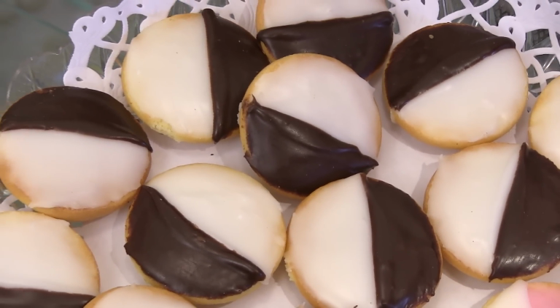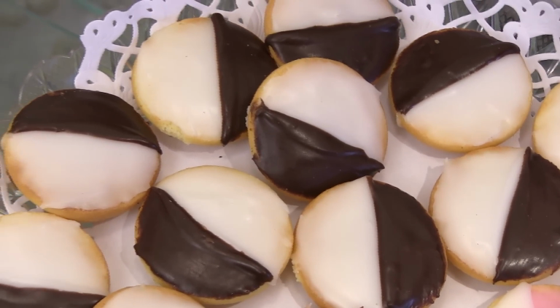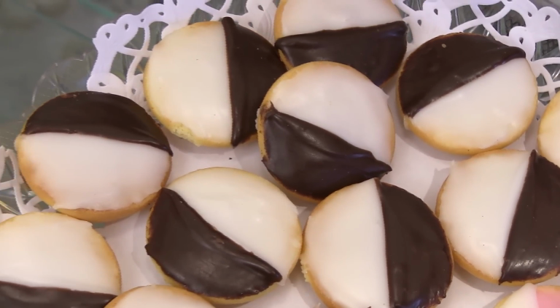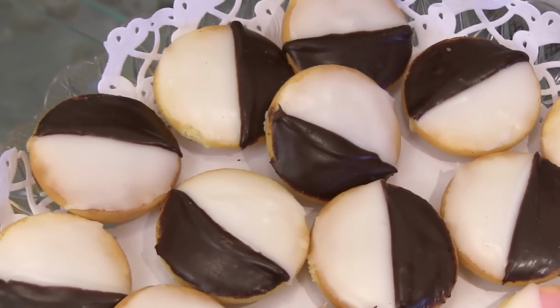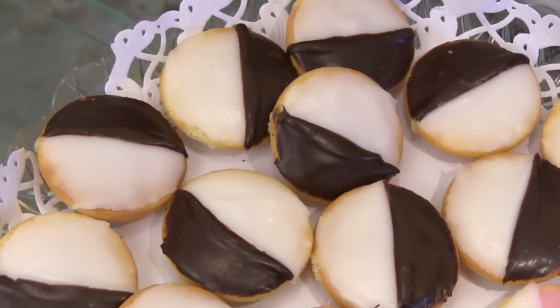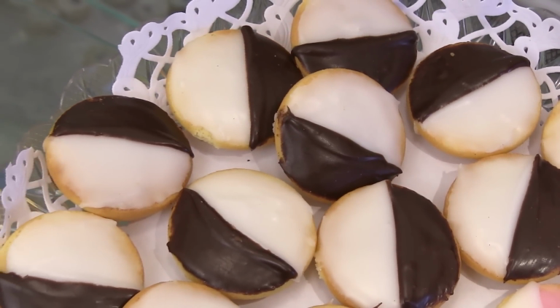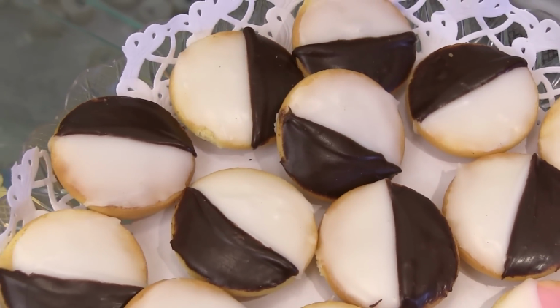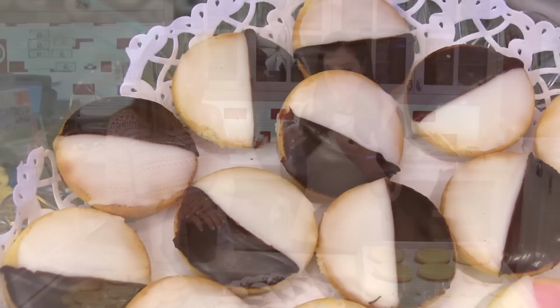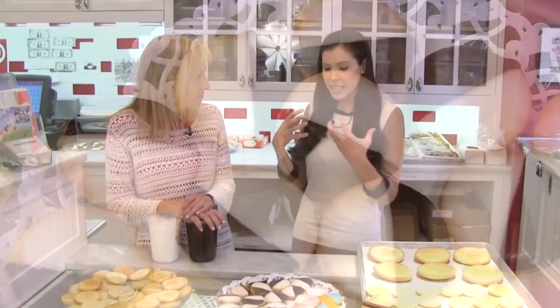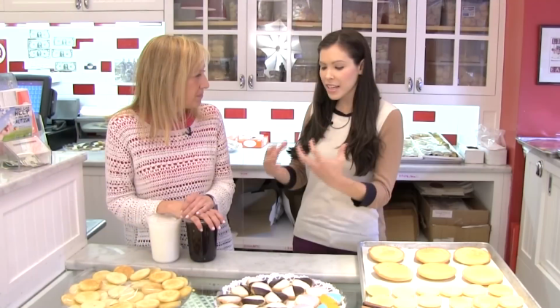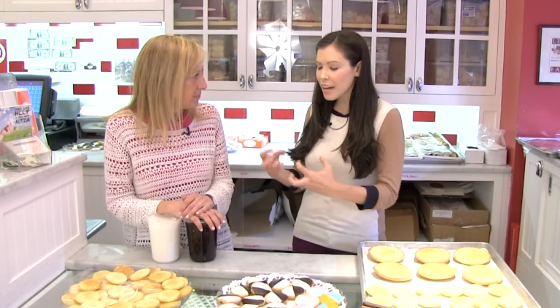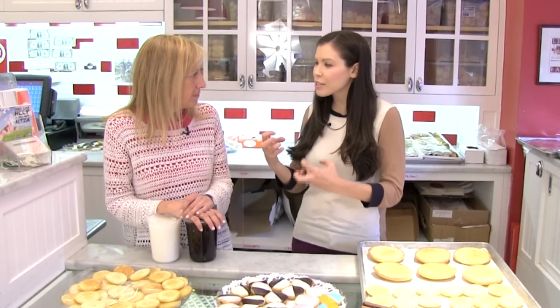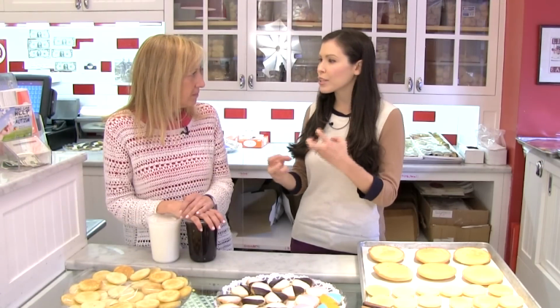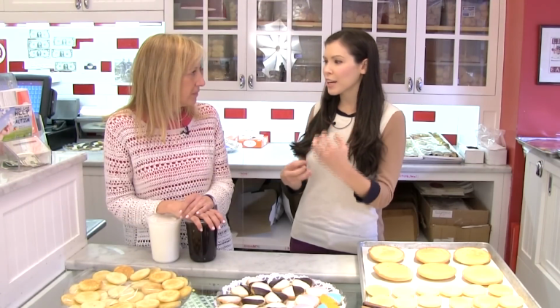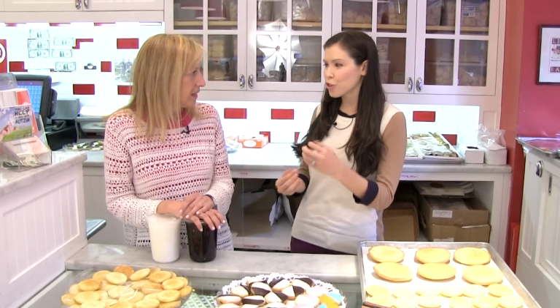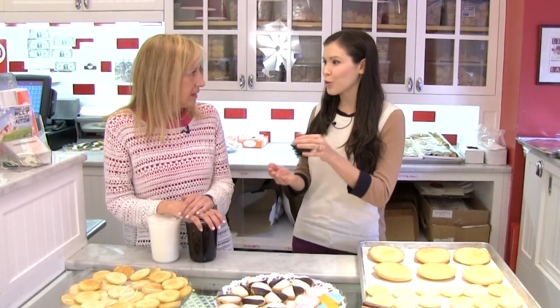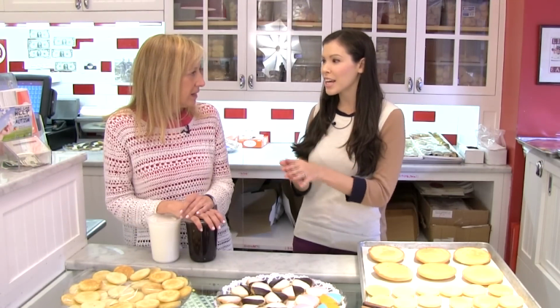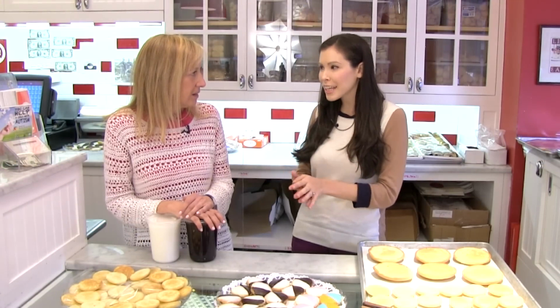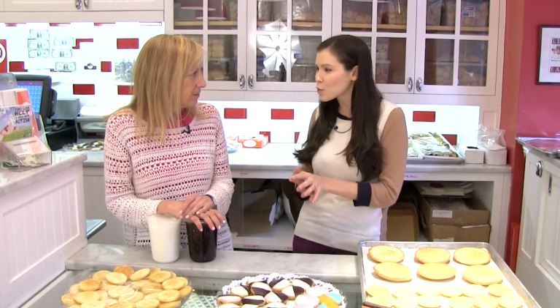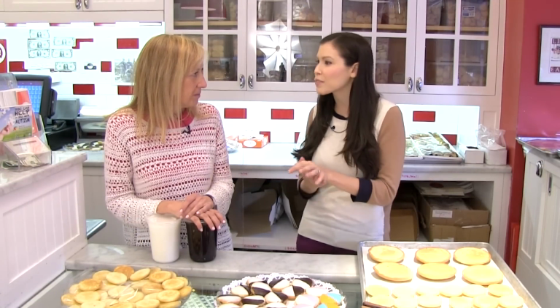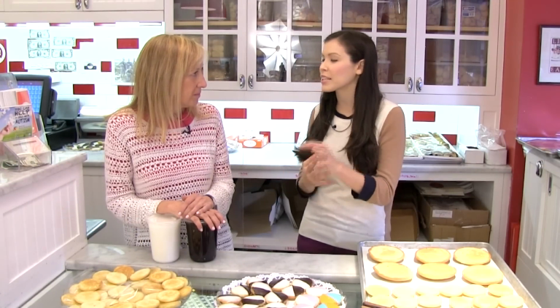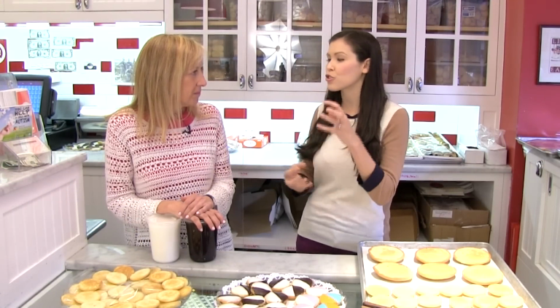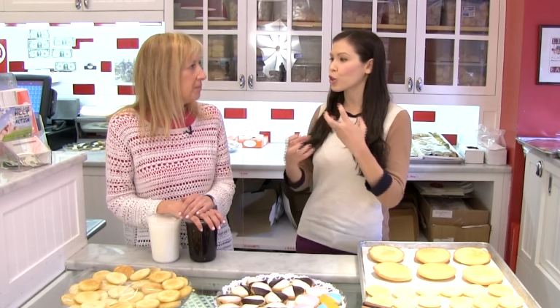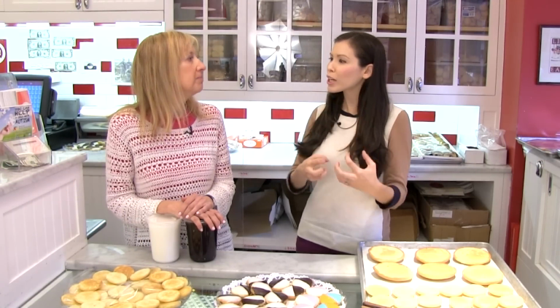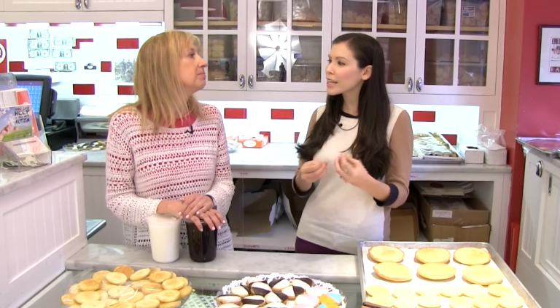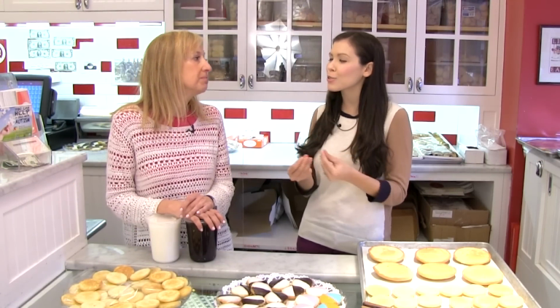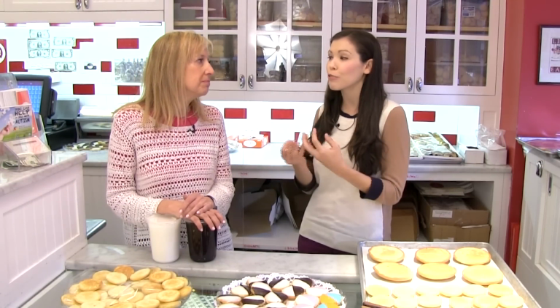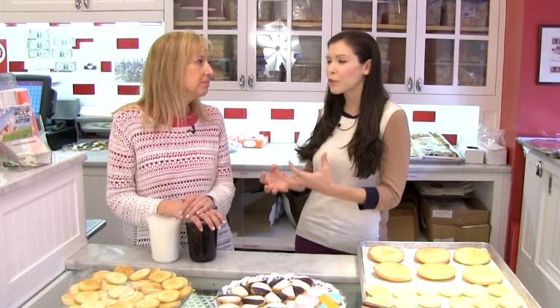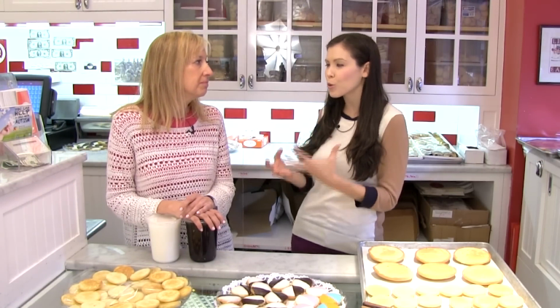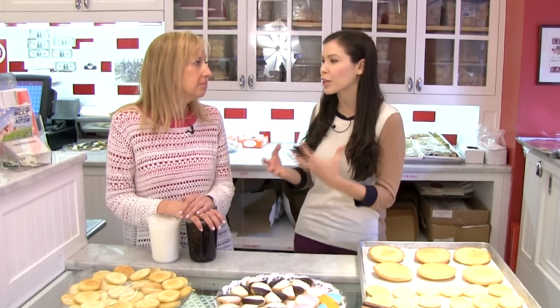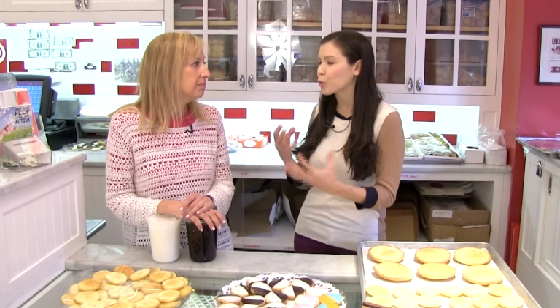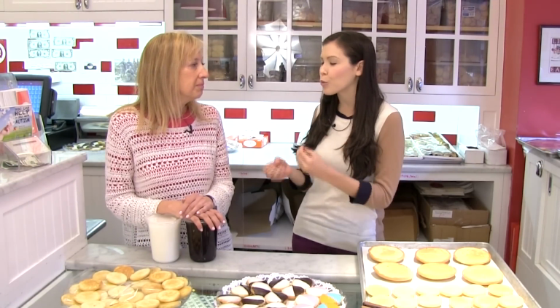It's like part cookie, part cake. It does have a different texture — the icing has a specific texture, and the cookie is sort of fluffier than a regular cookie.